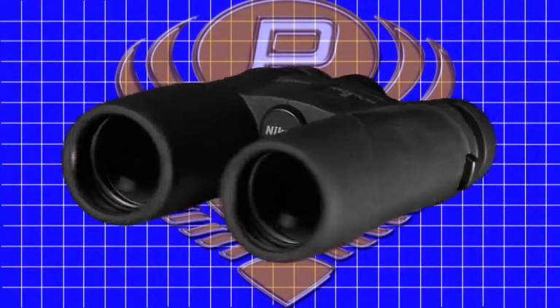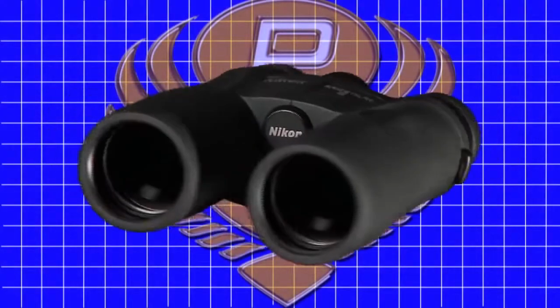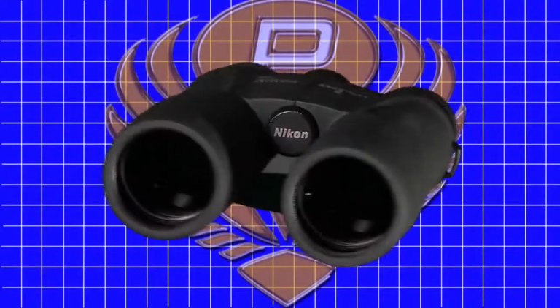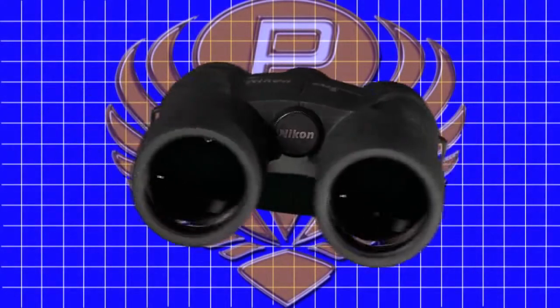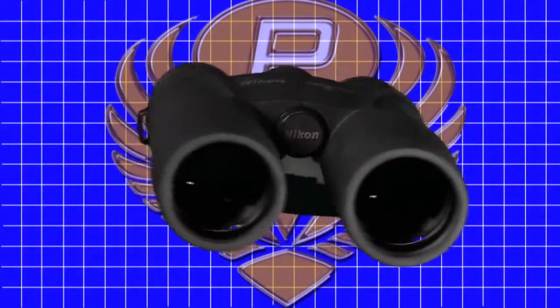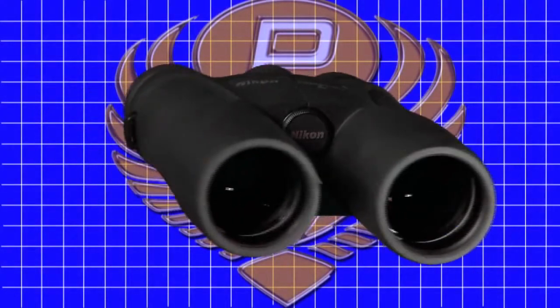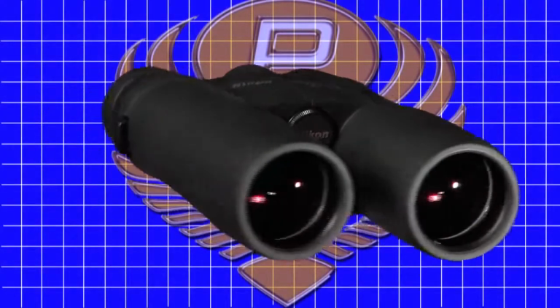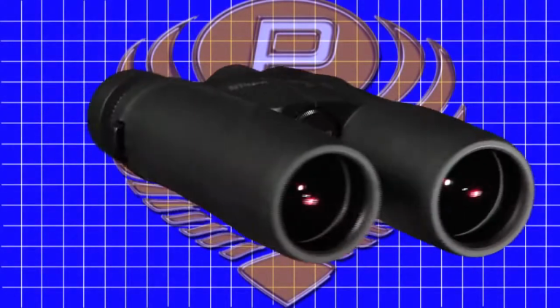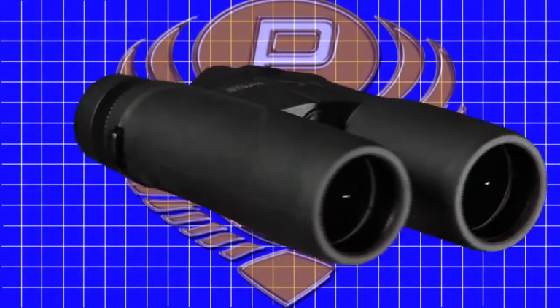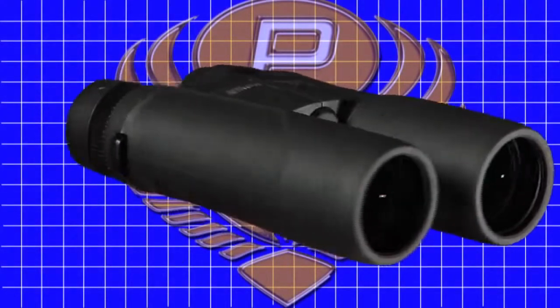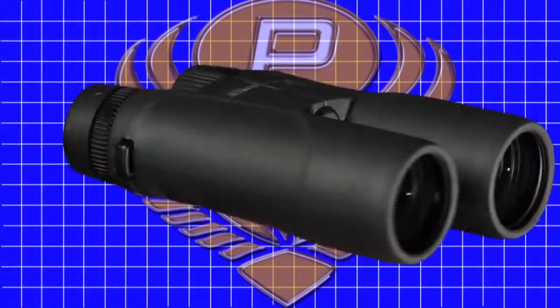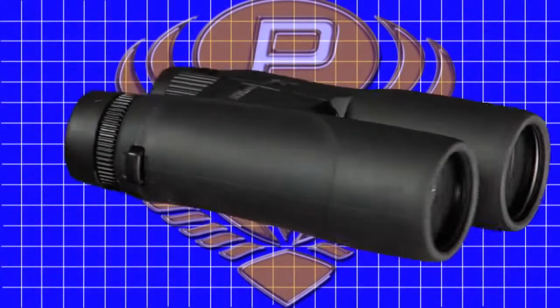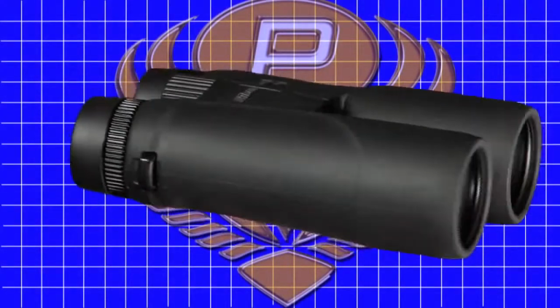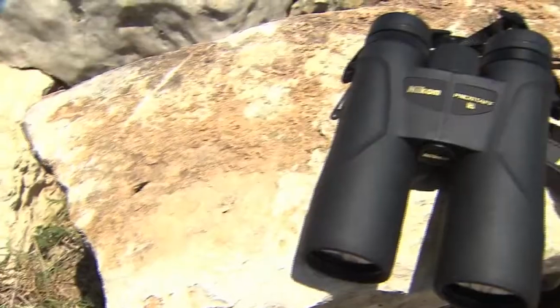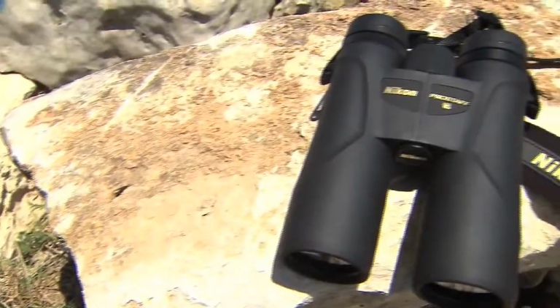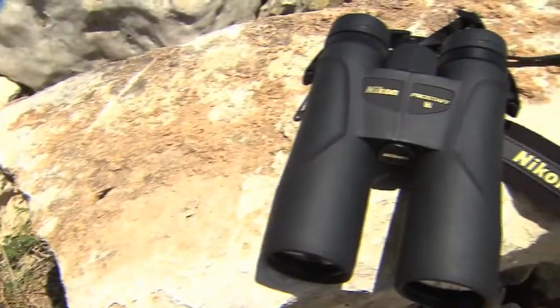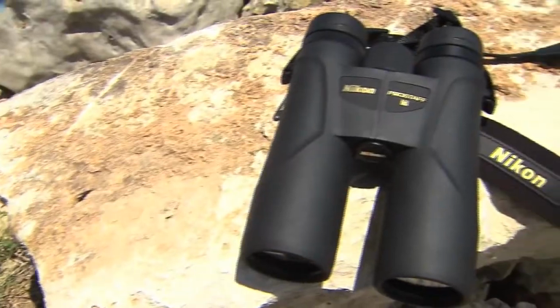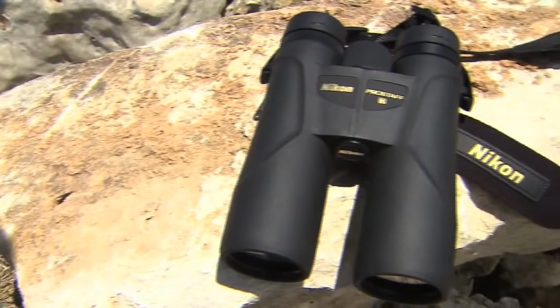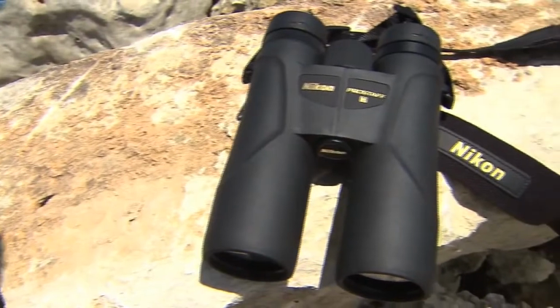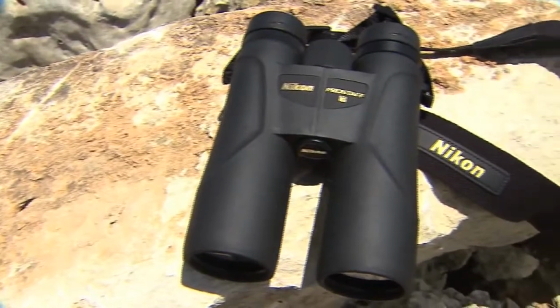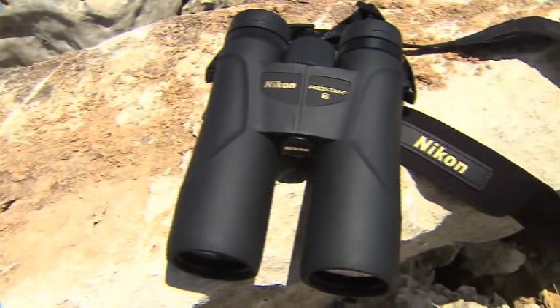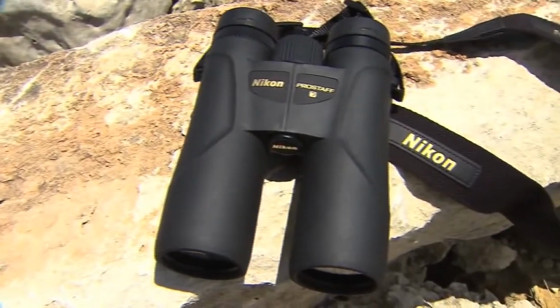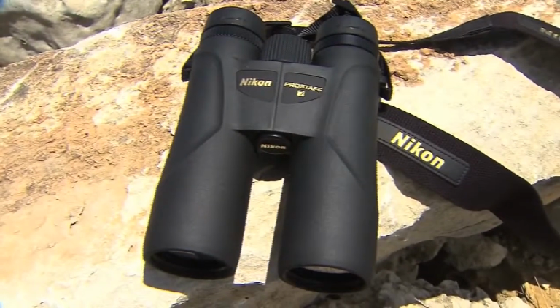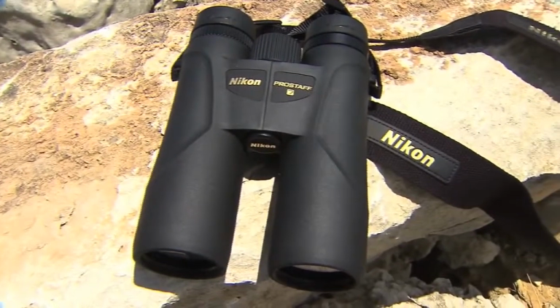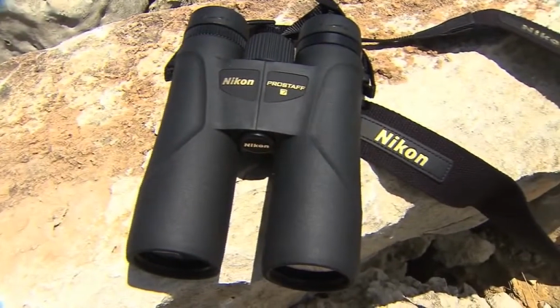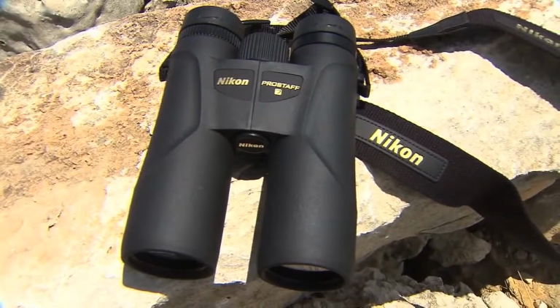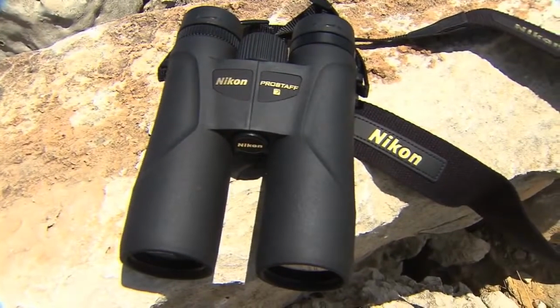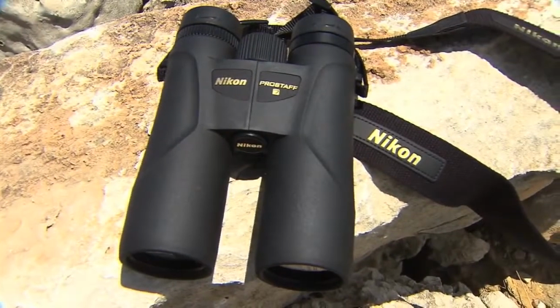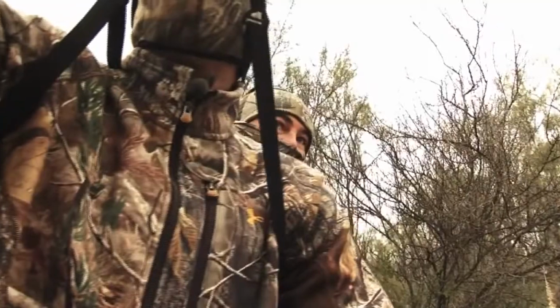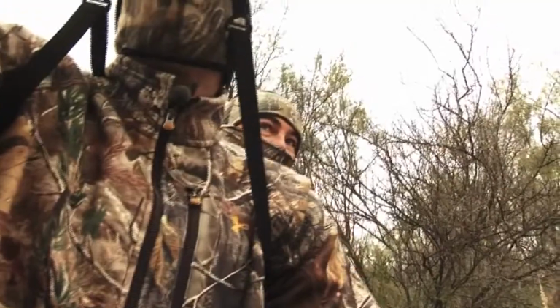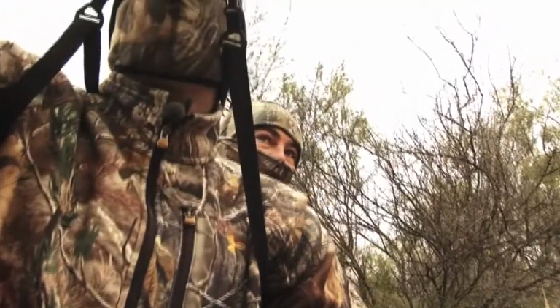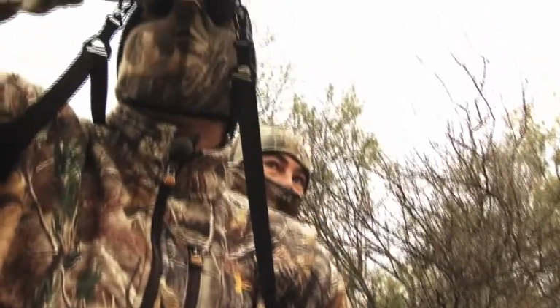waterproof, fog-proof body. The full-size binocular delivers big-time performance that will fit any hunting style.